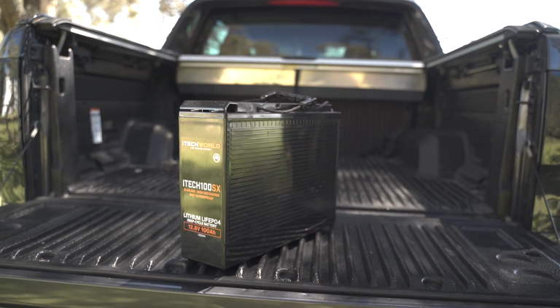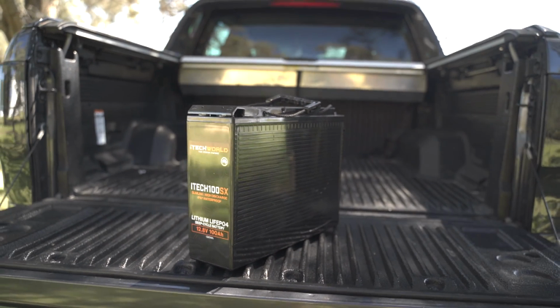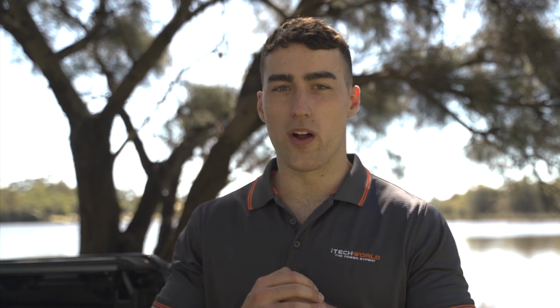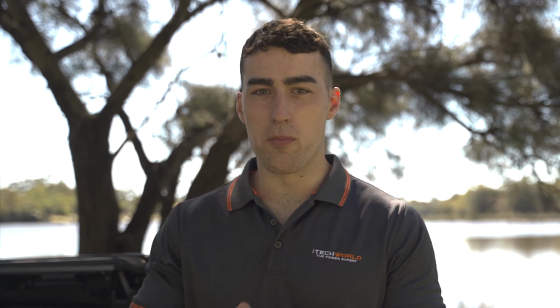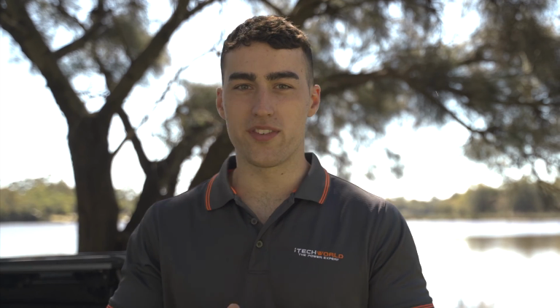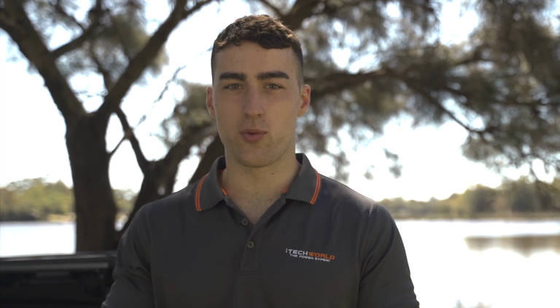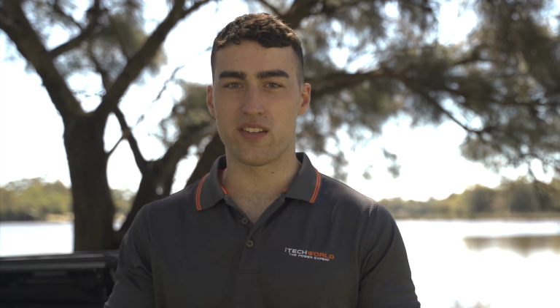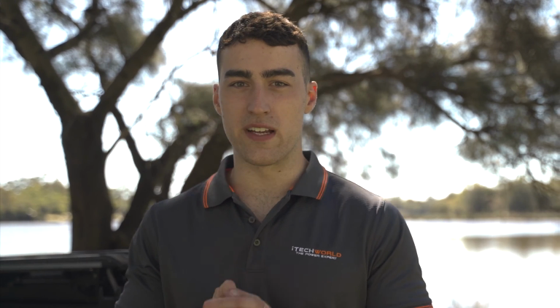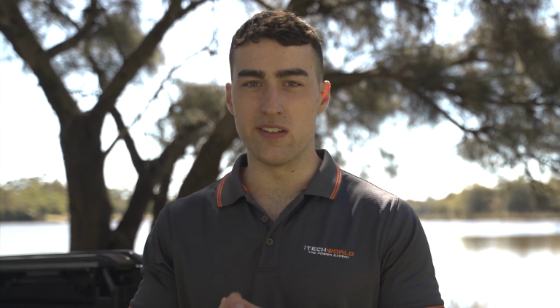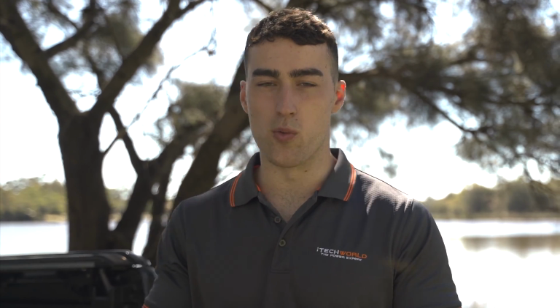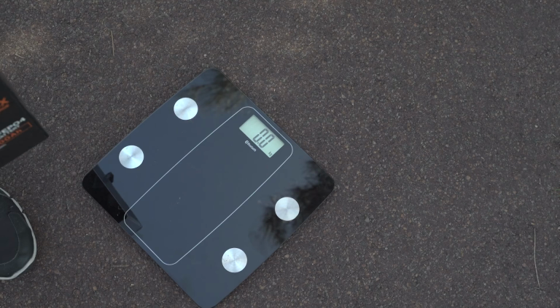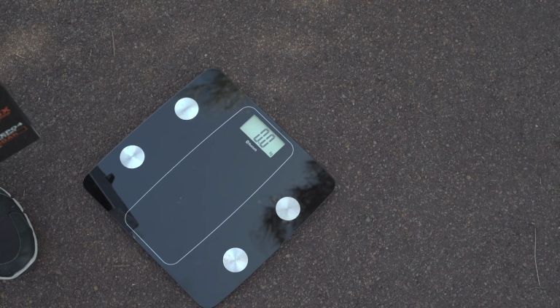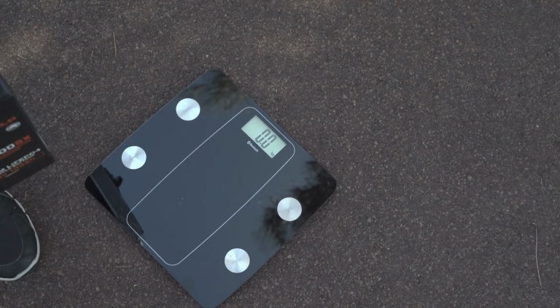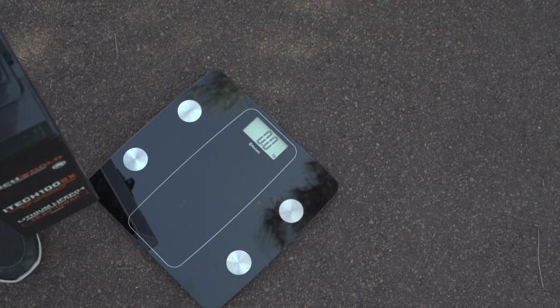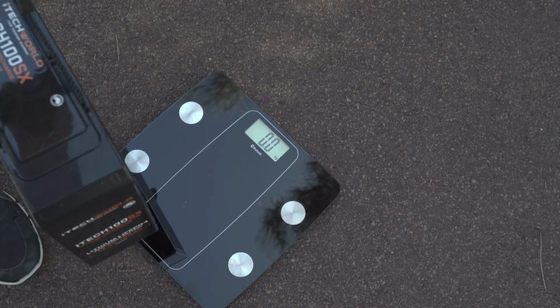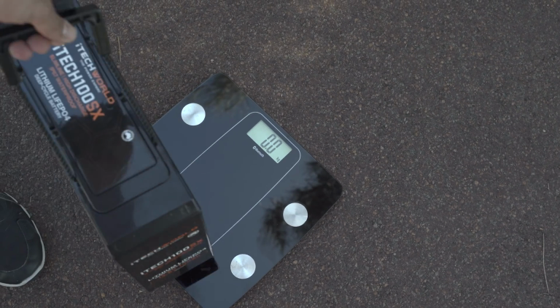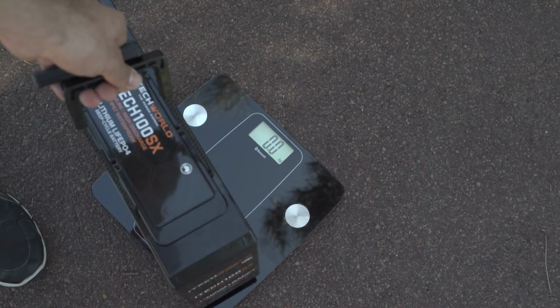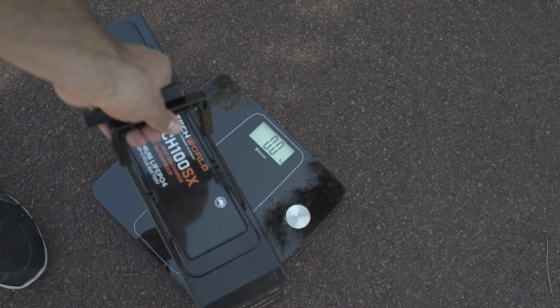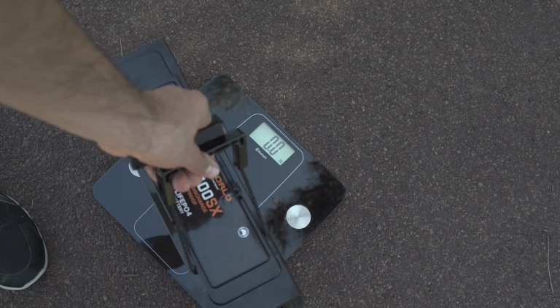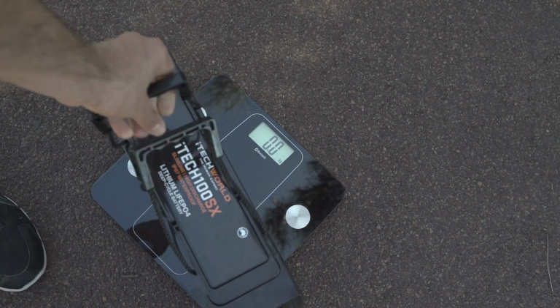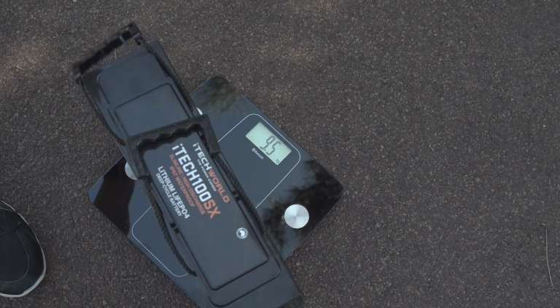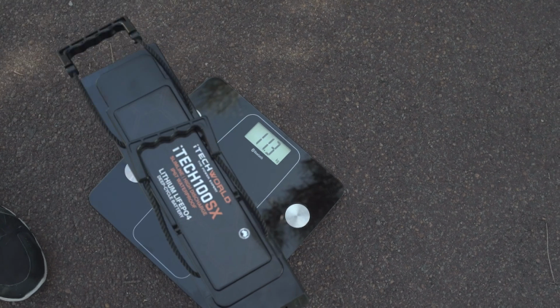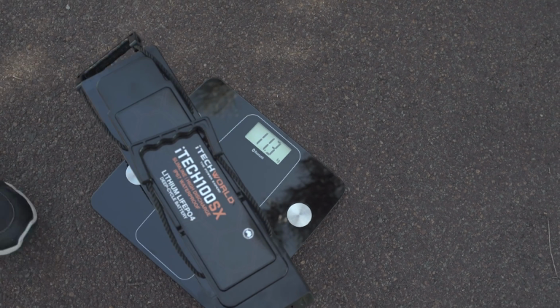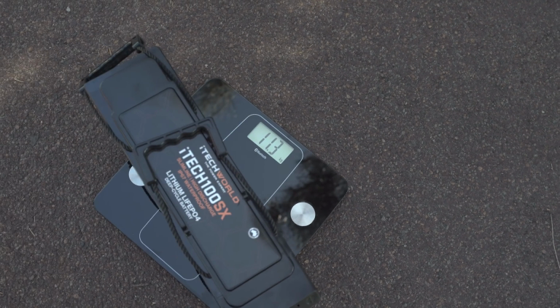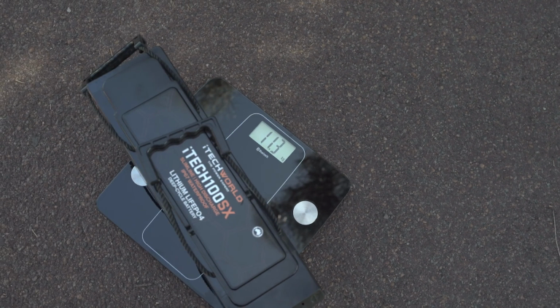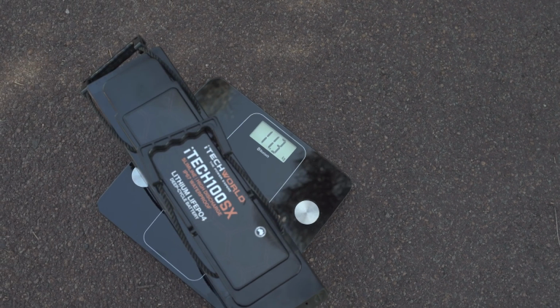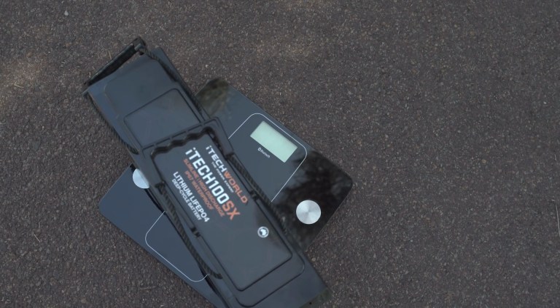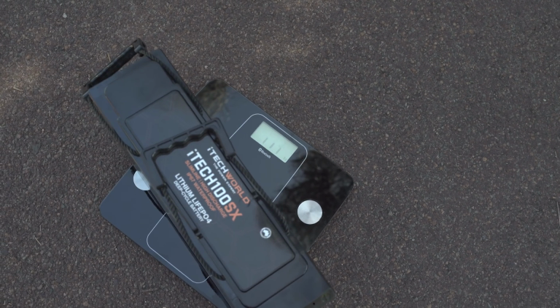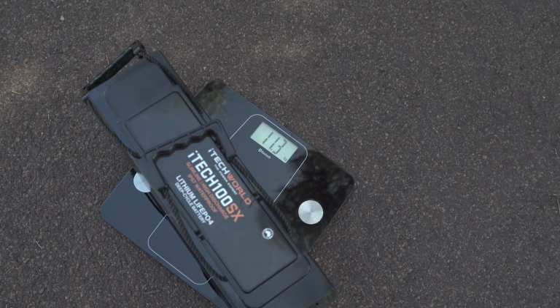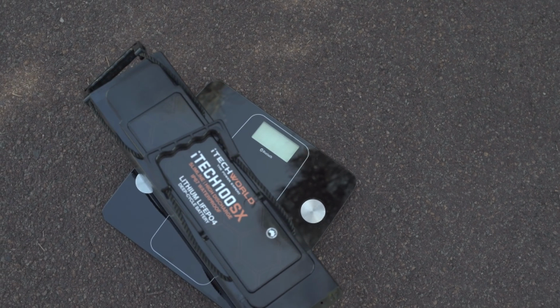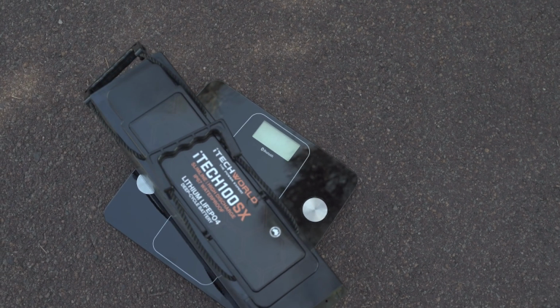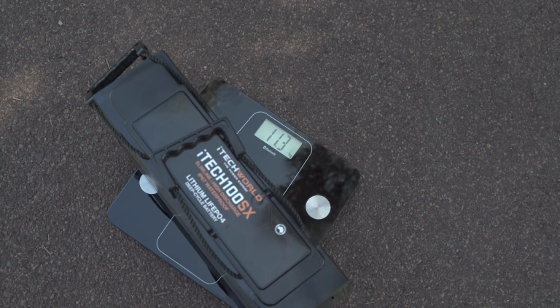And what's most impressive is the weight. Coming in at only 11.3kg, it is extremely impressive.